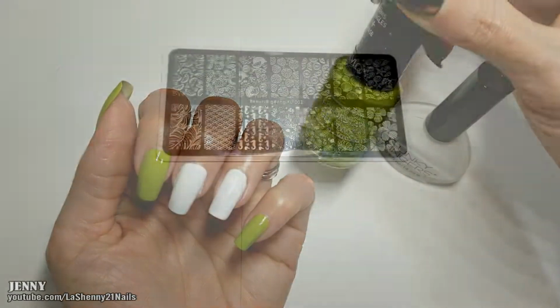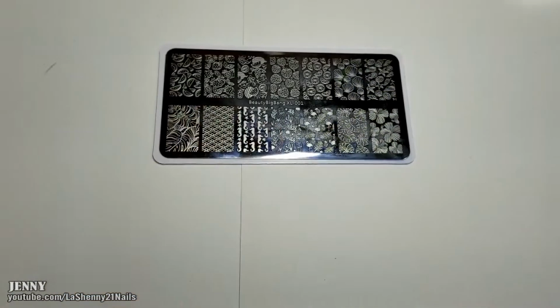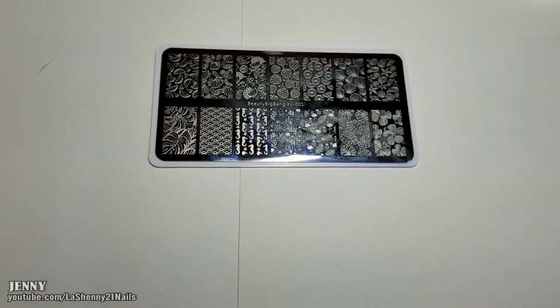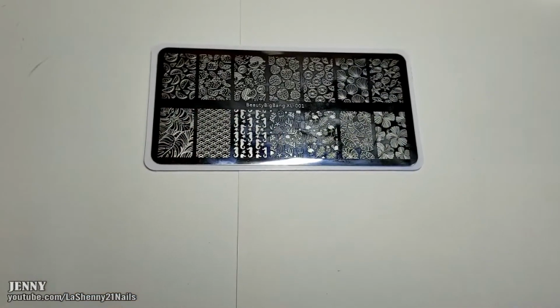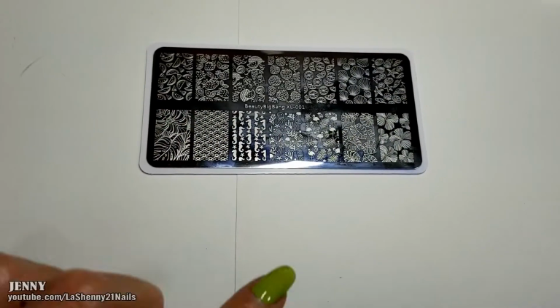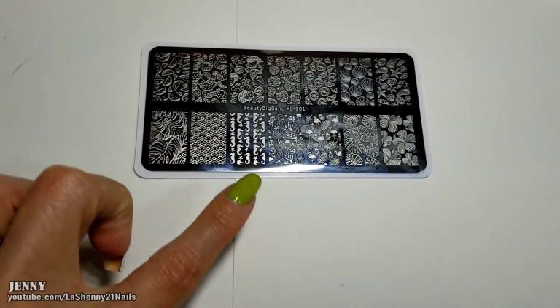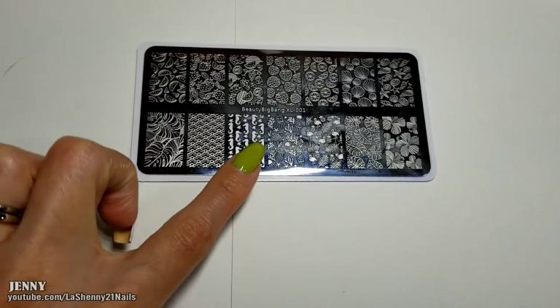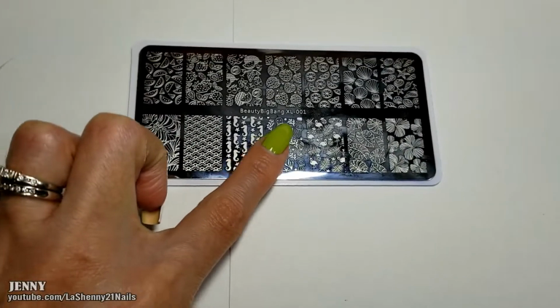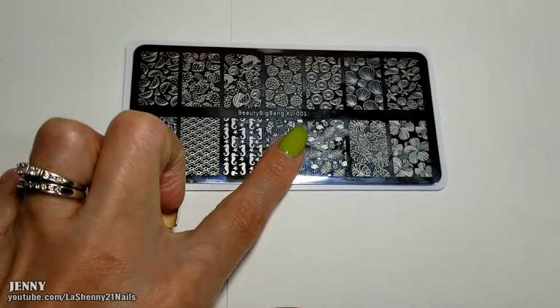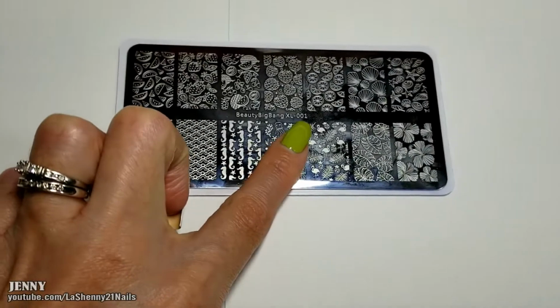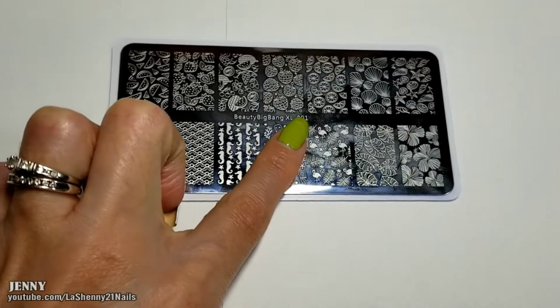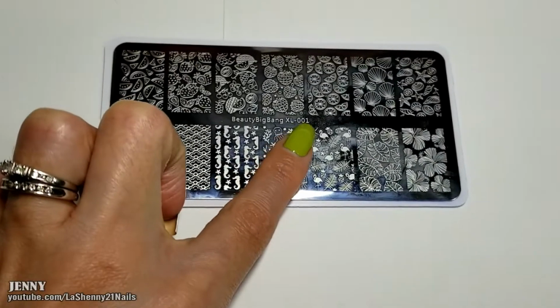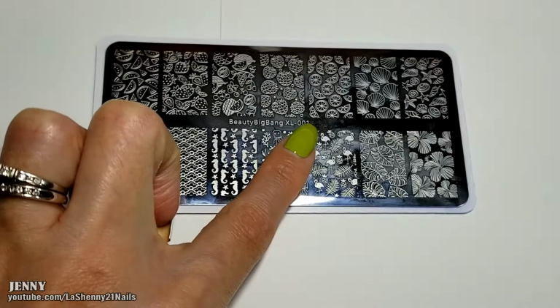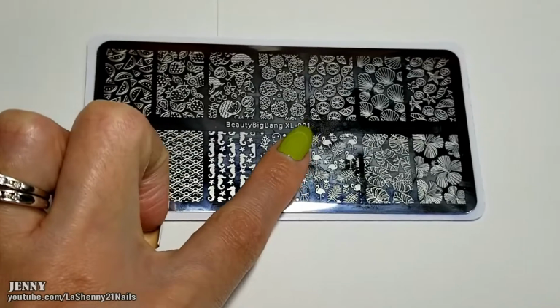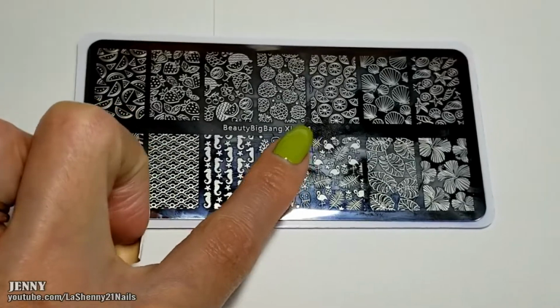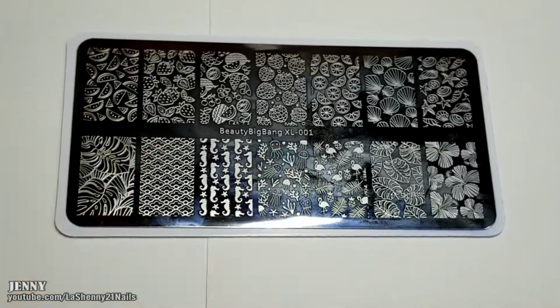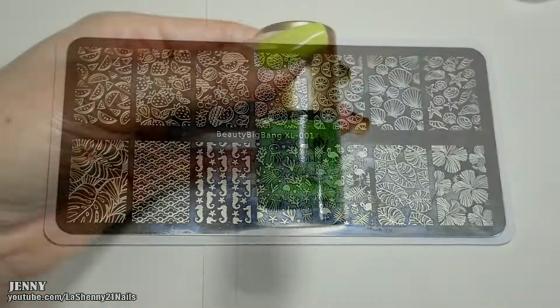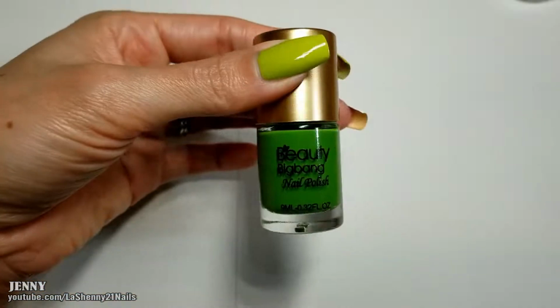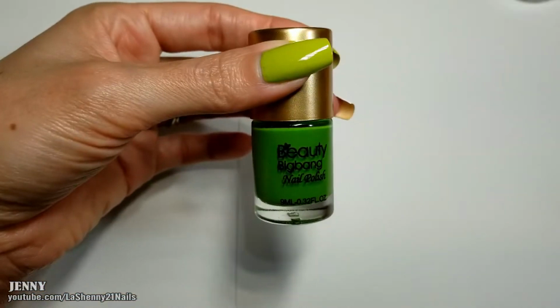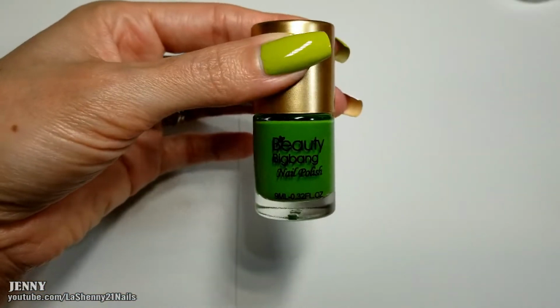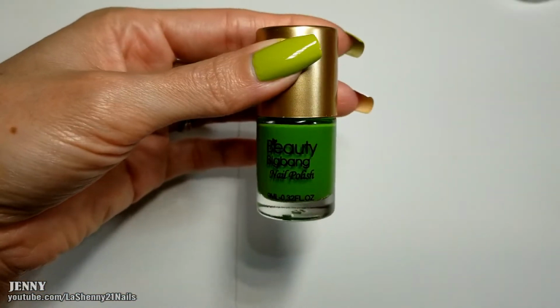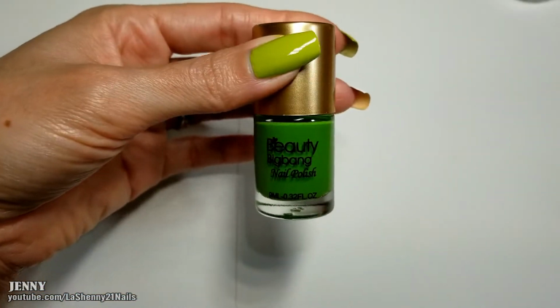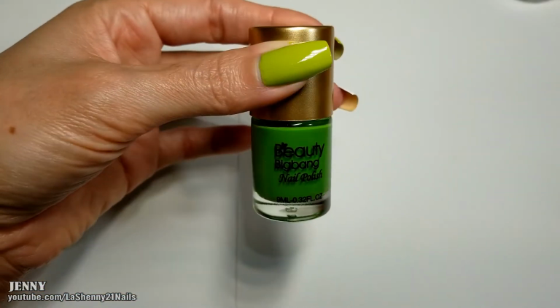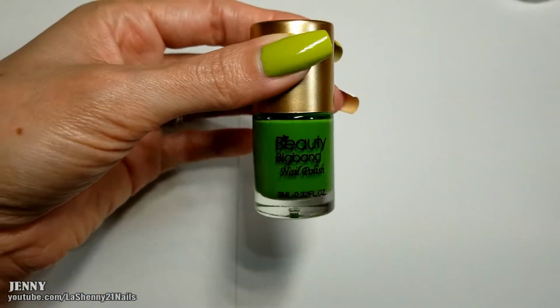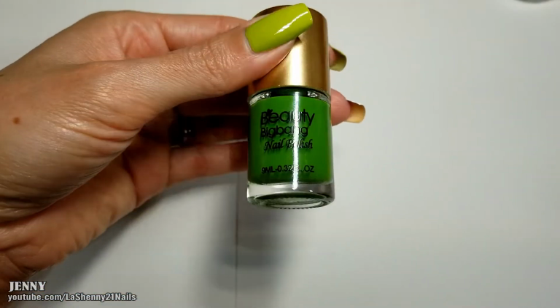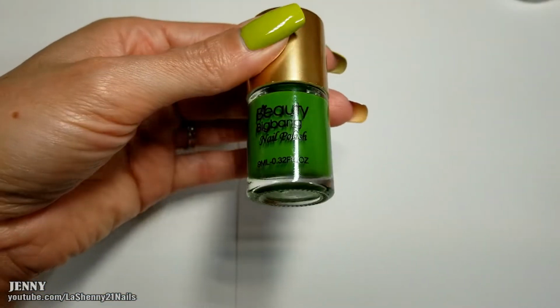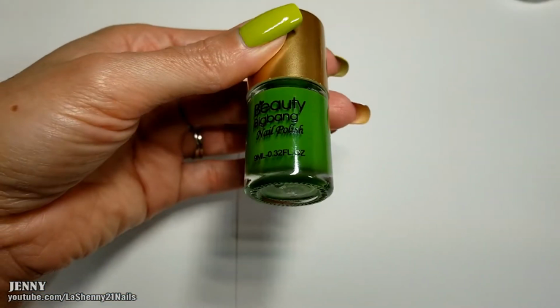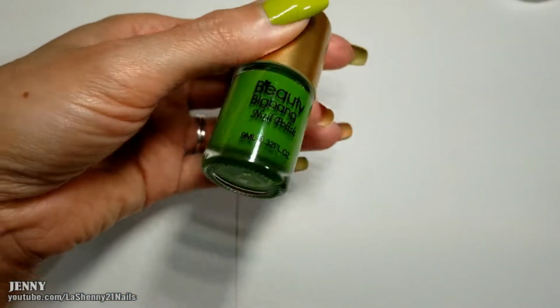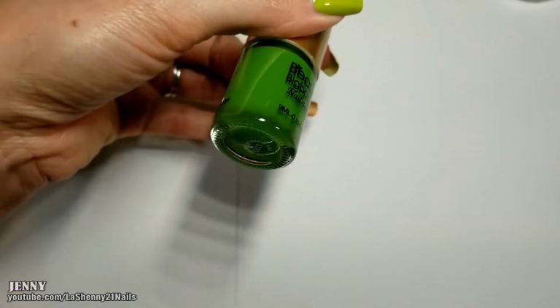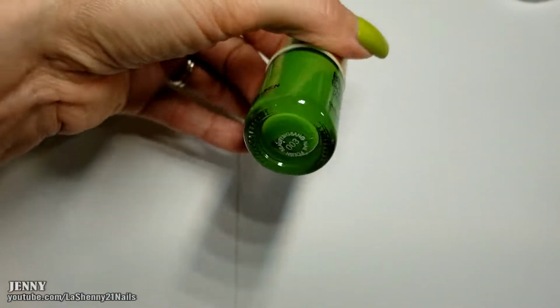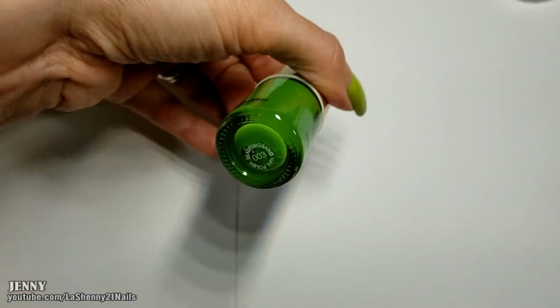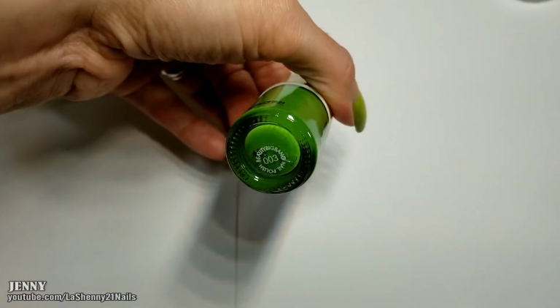I'll be using the Beauty Big Bang XL 001 stamping plate as well as a Beauty Big Bang green stamping polish which is number three.